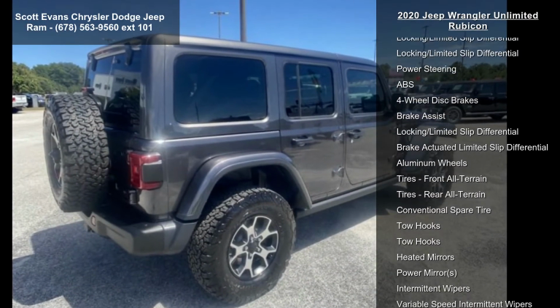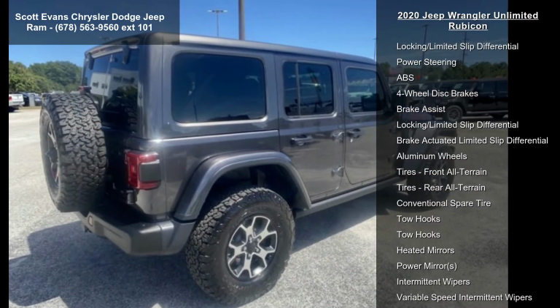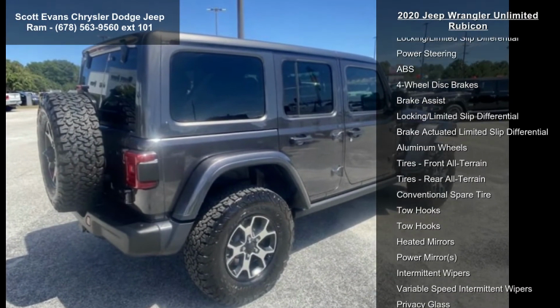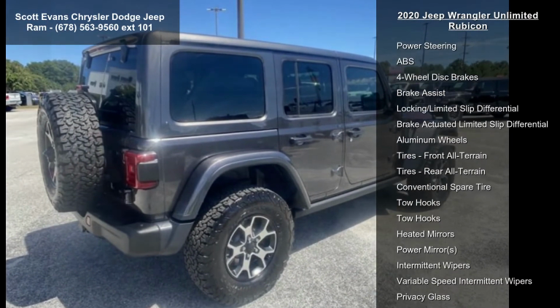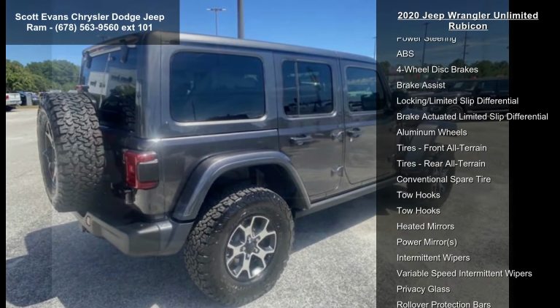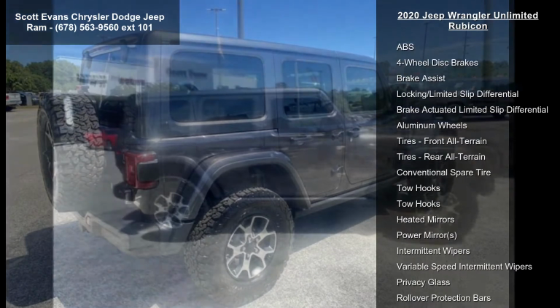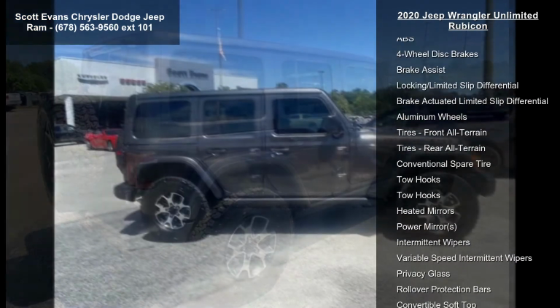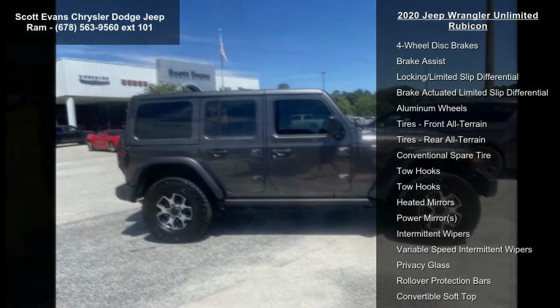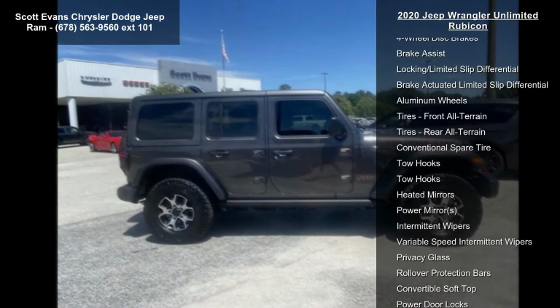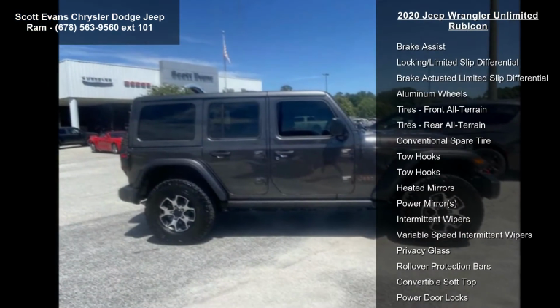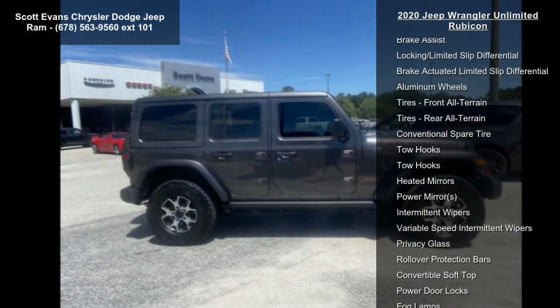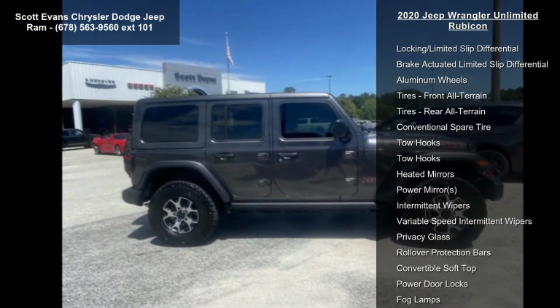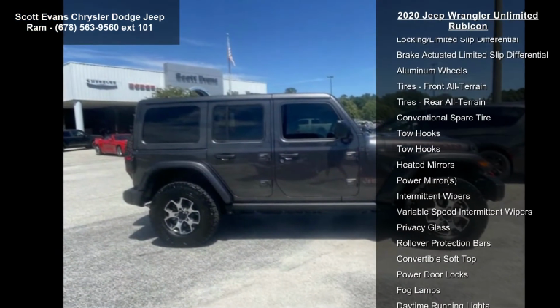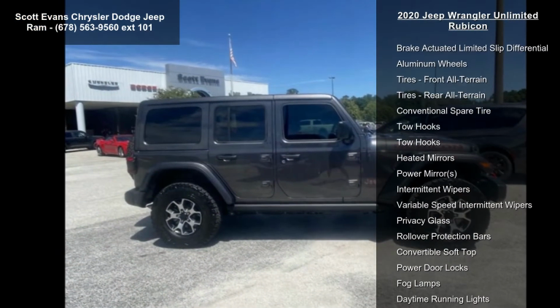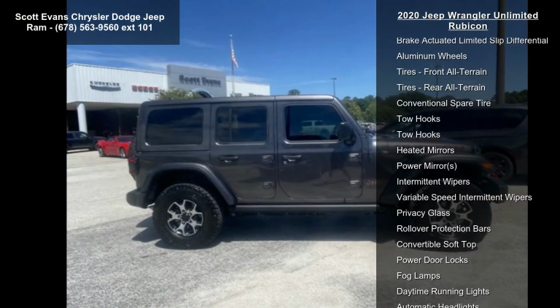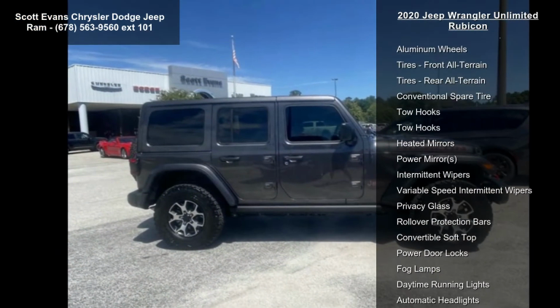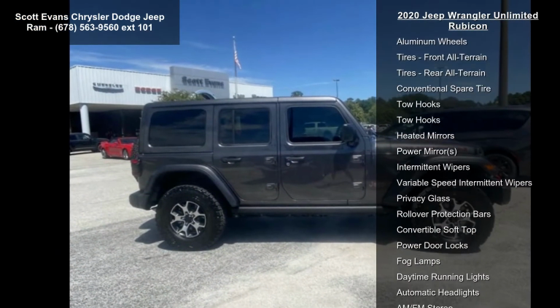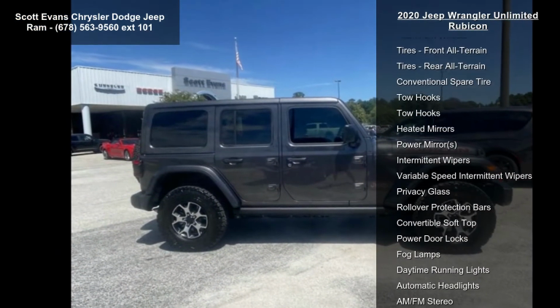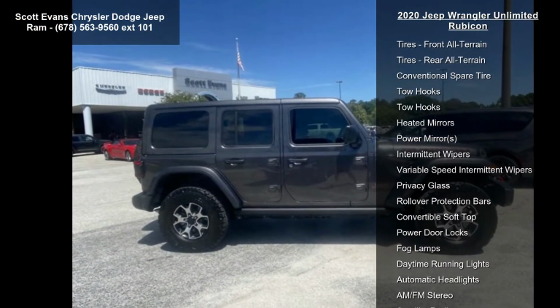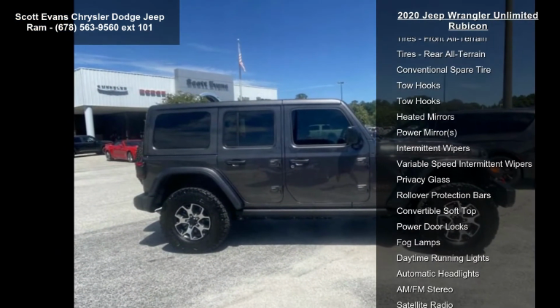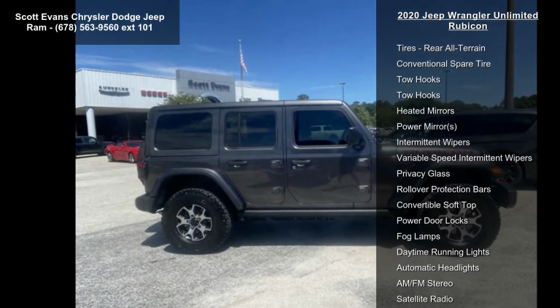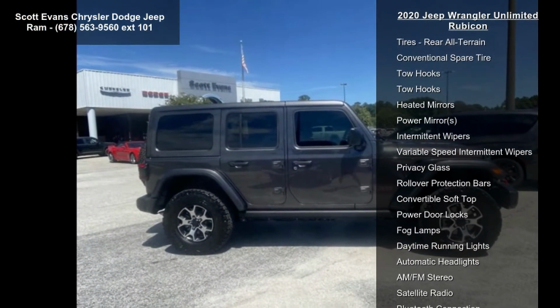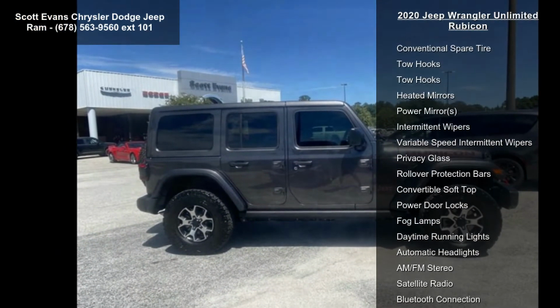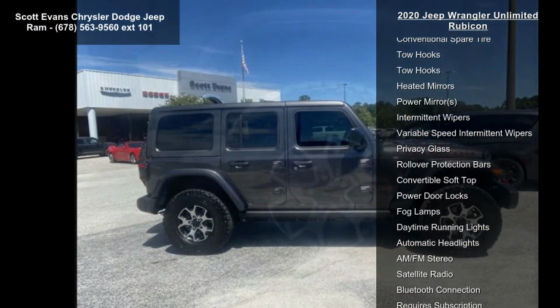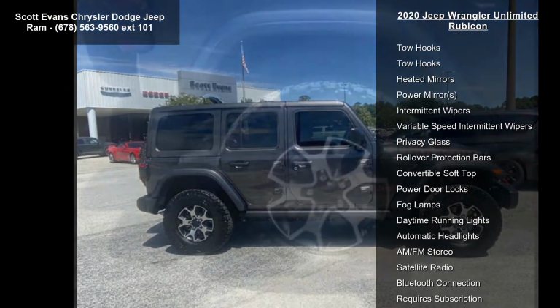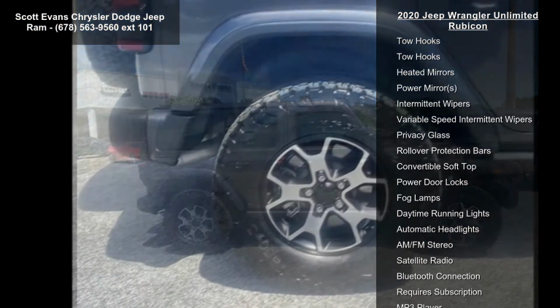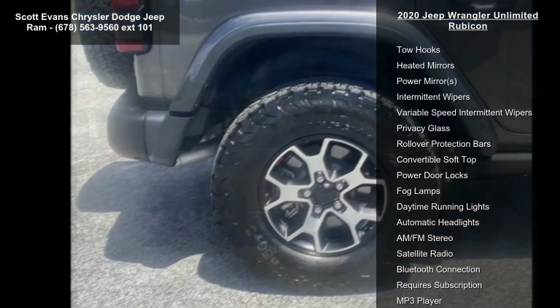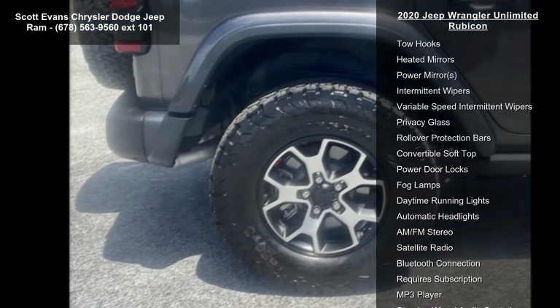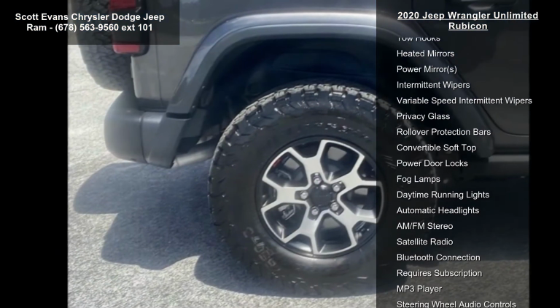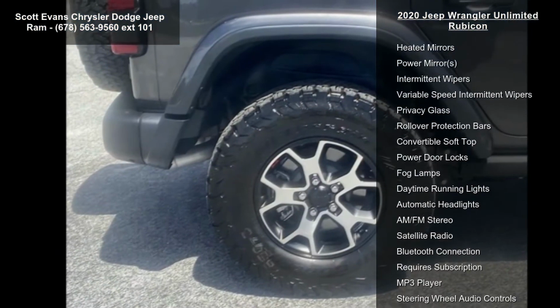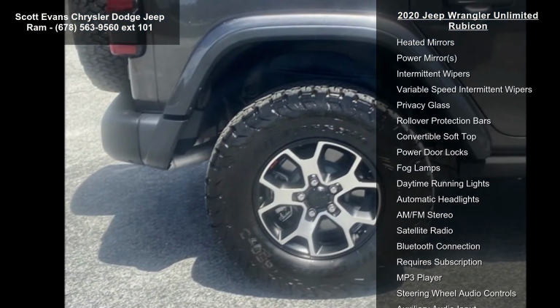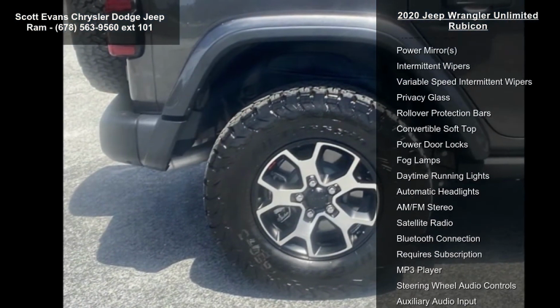Transmission: 8-speed automatic 850RE, included. TIP start hill descent control.